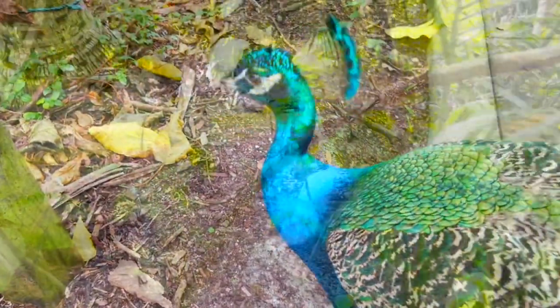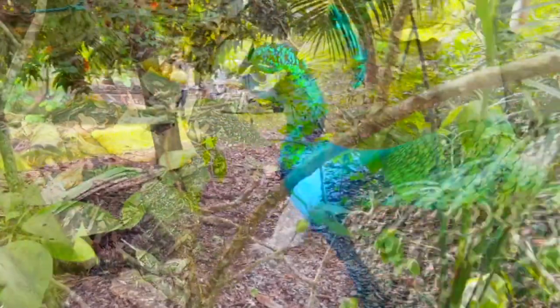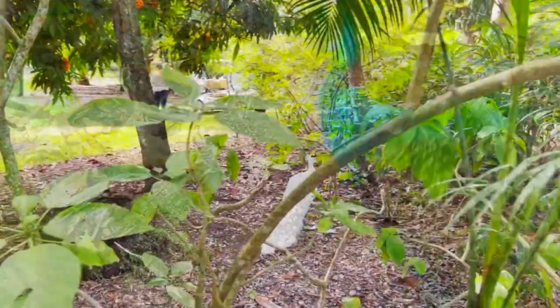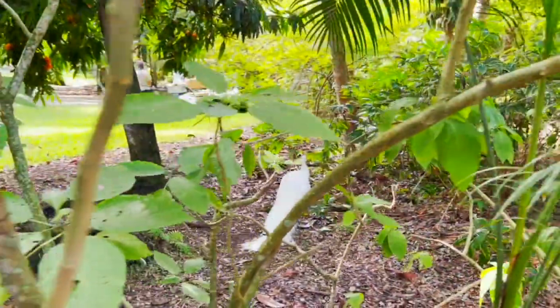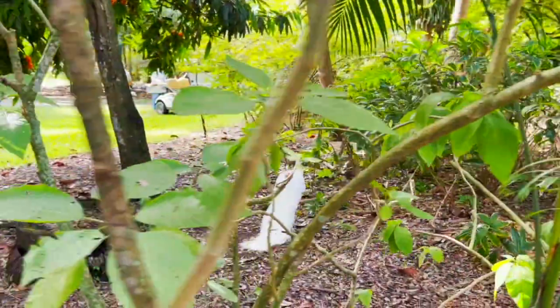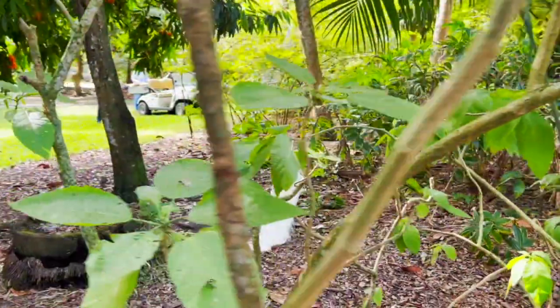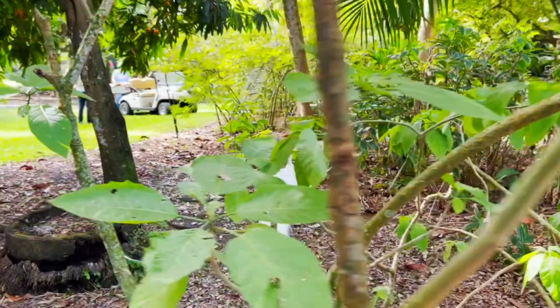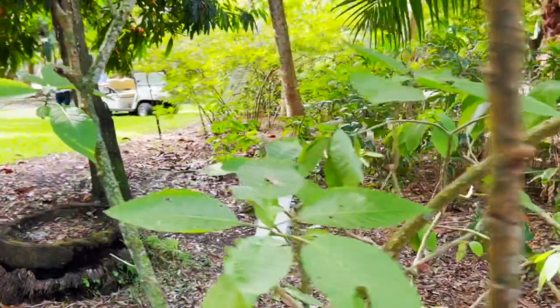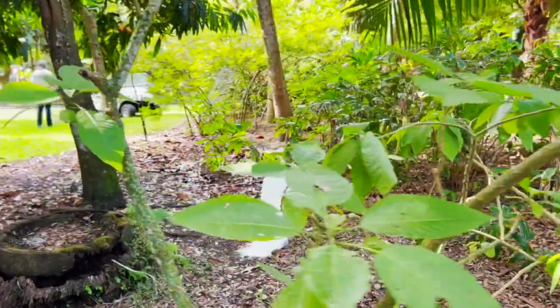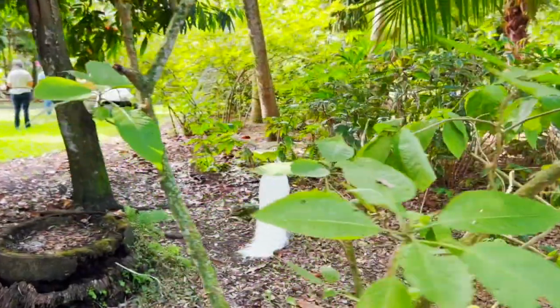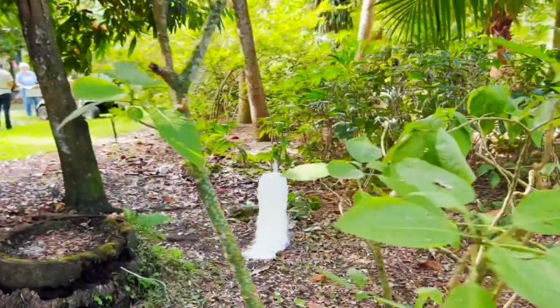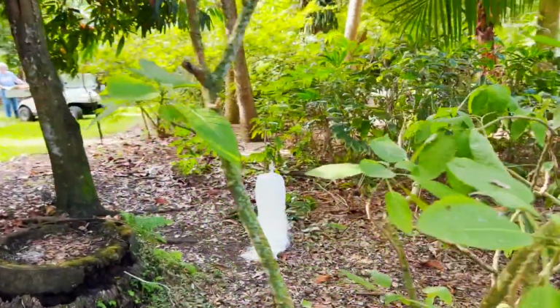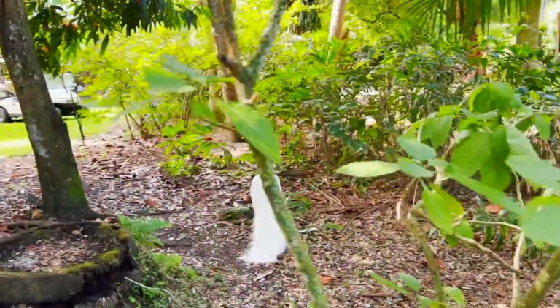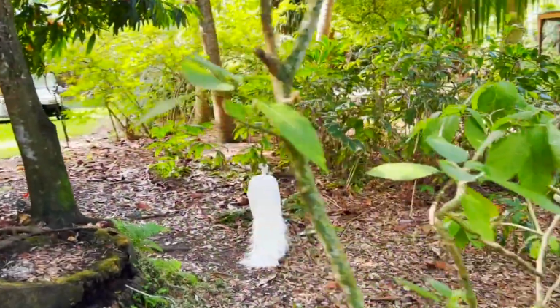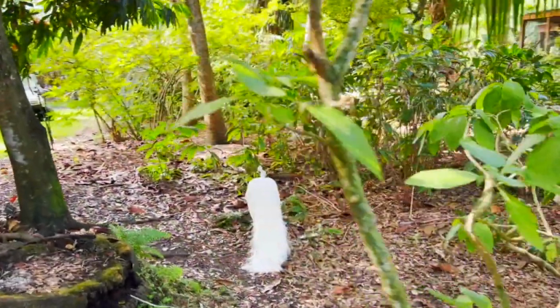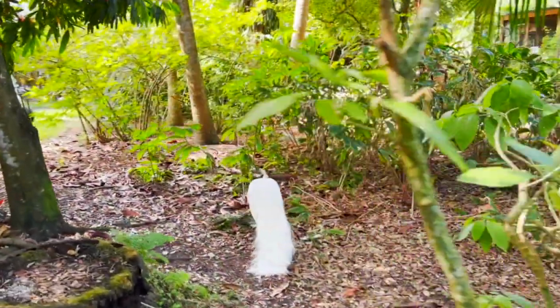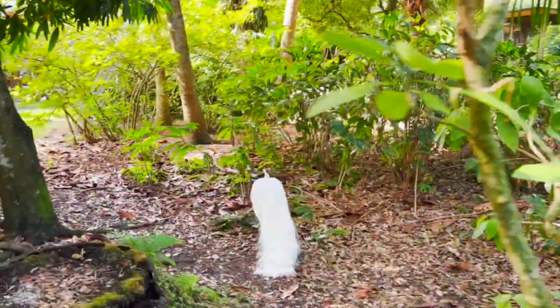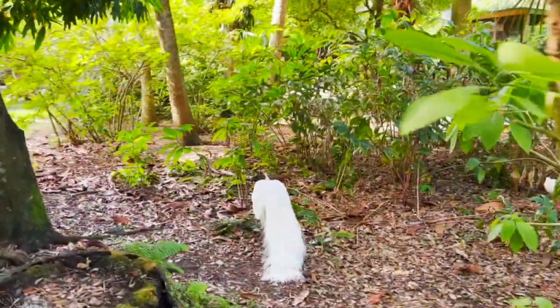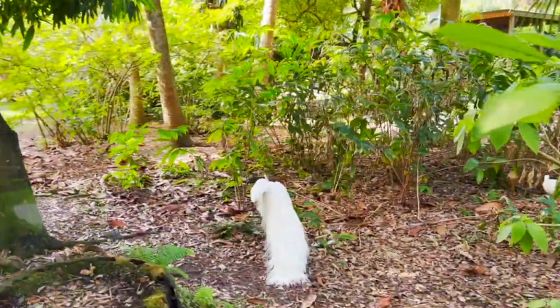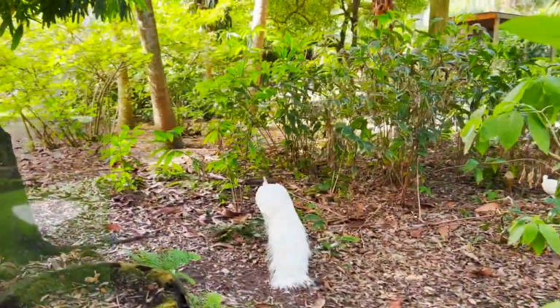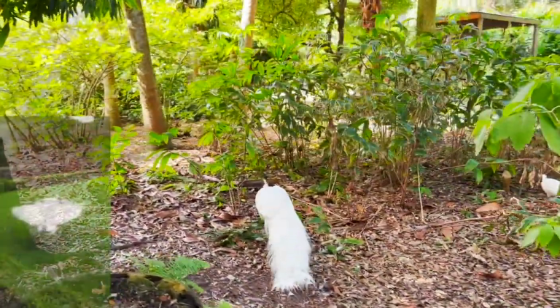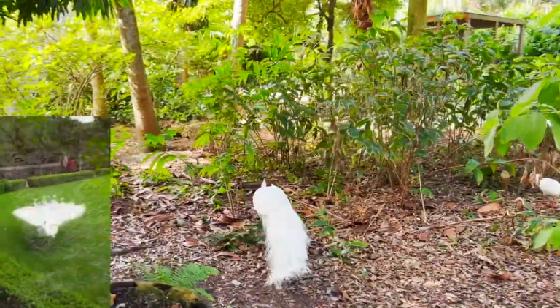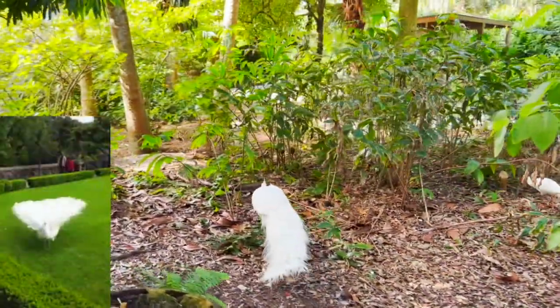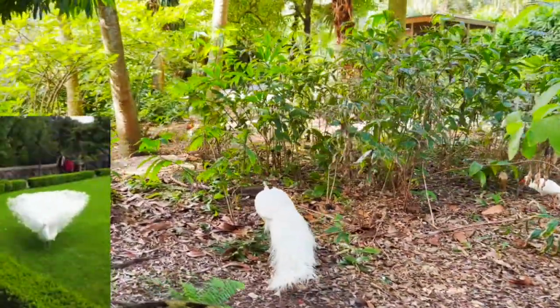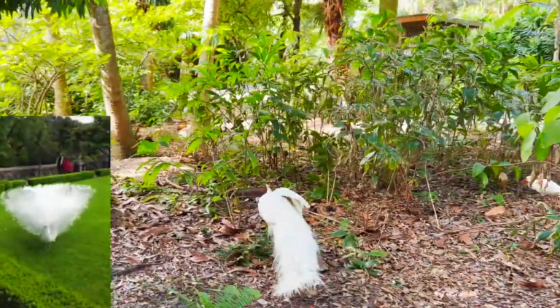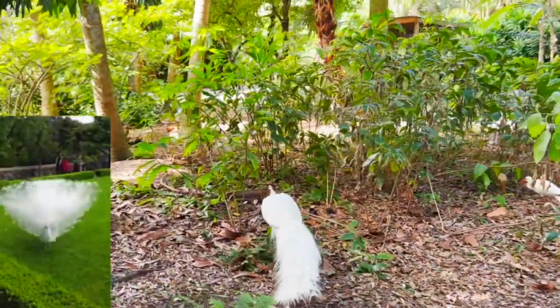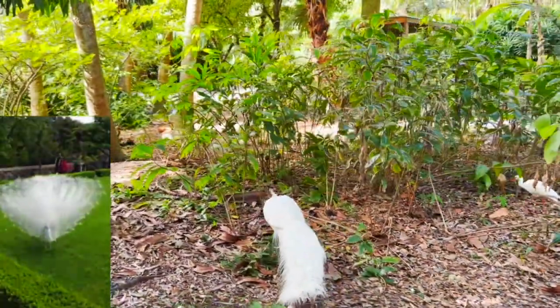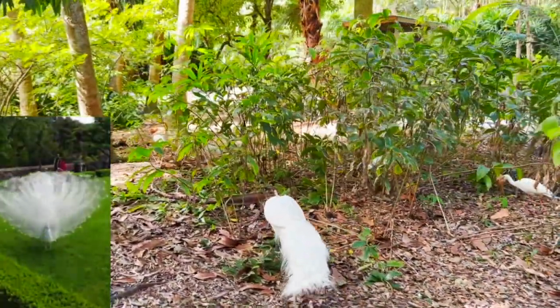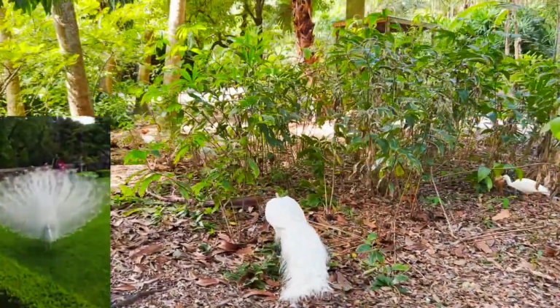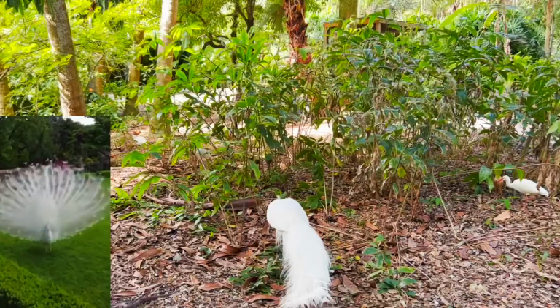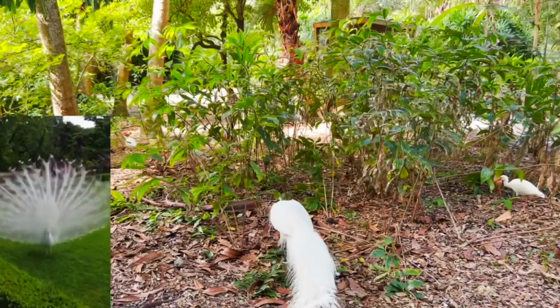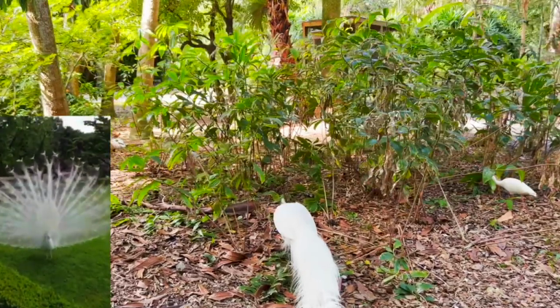A white peacock! I always wanted to see a white peacock. One more check off my bucket list.